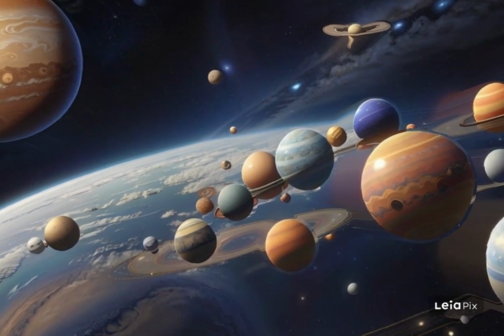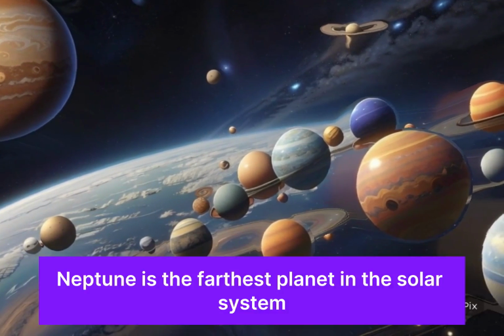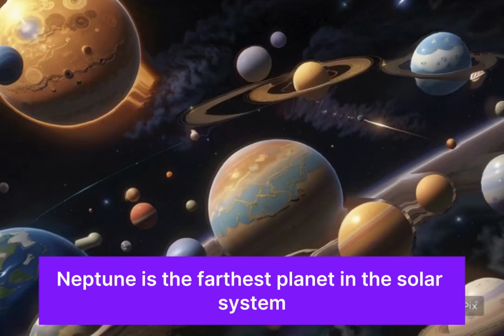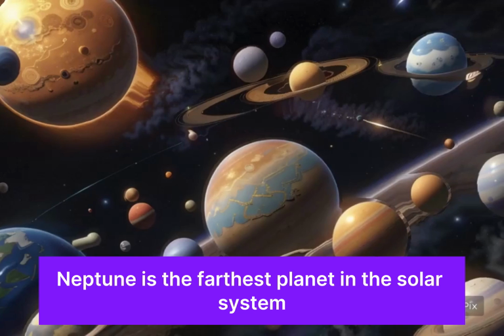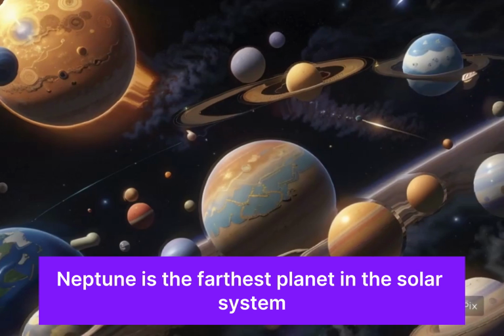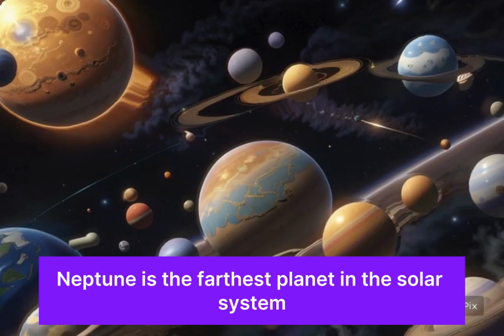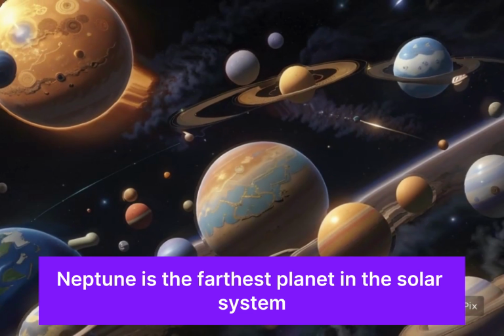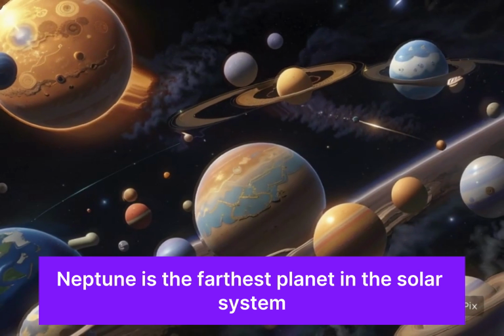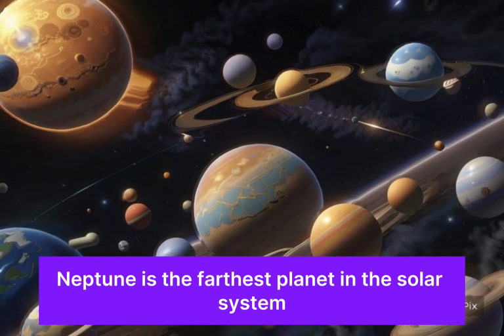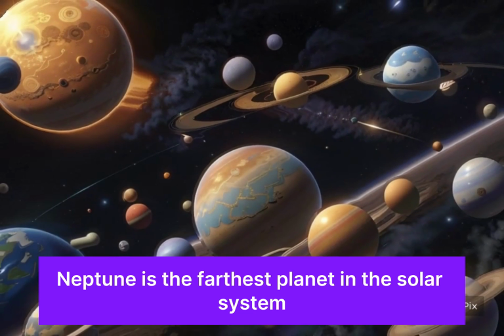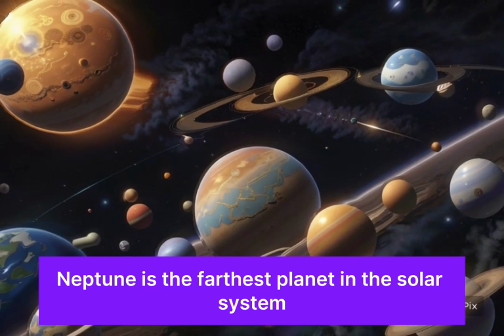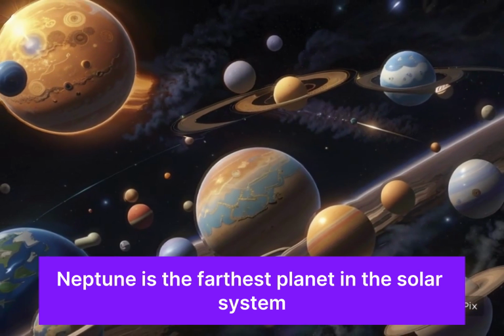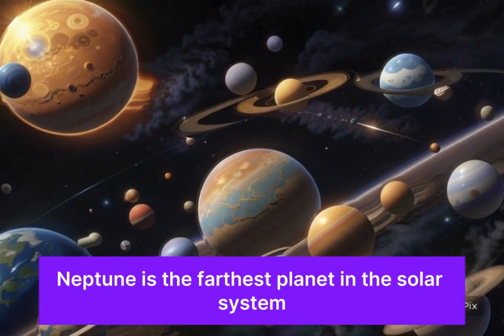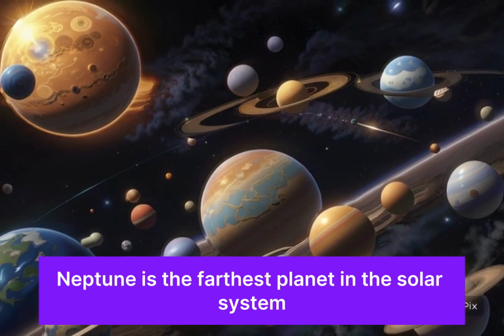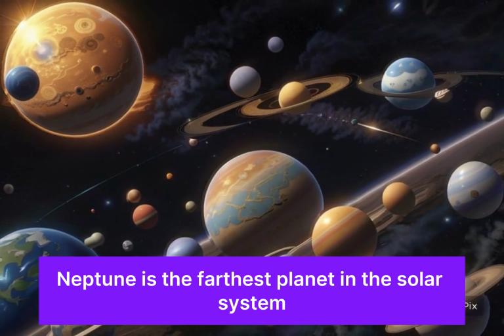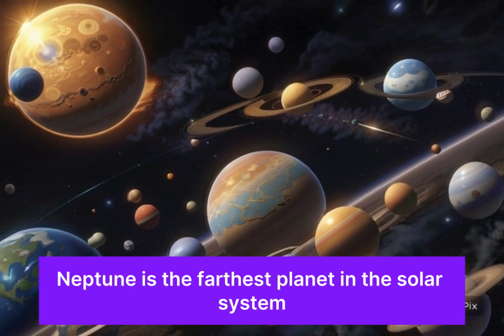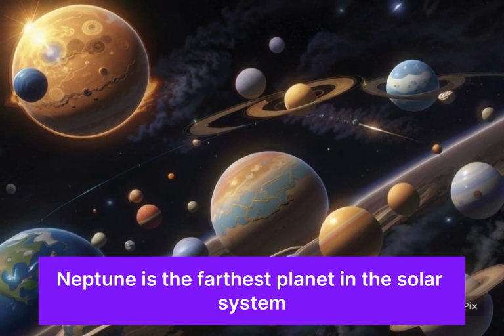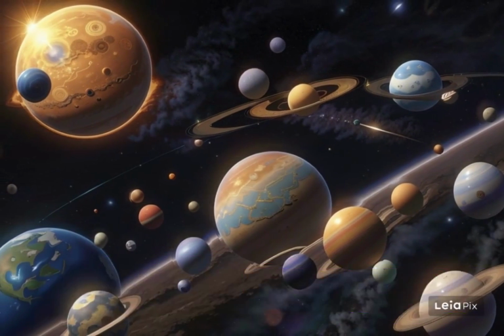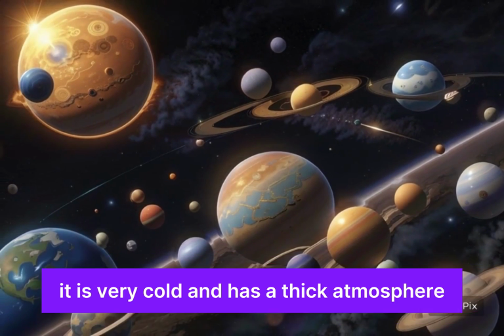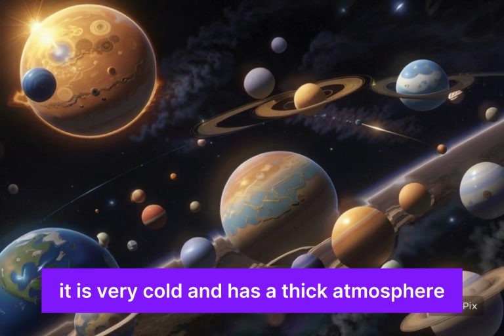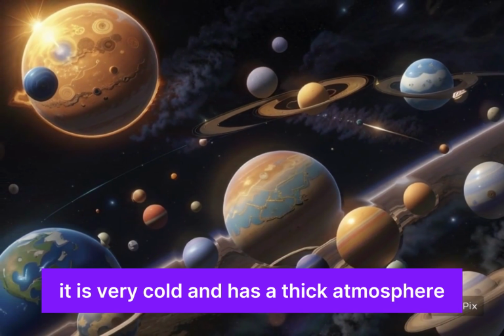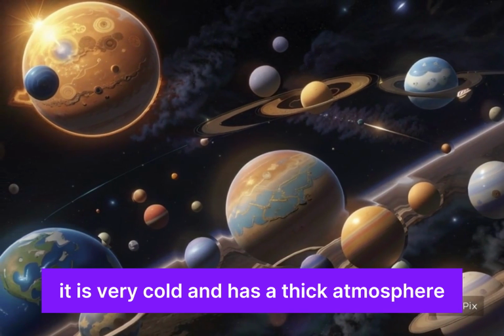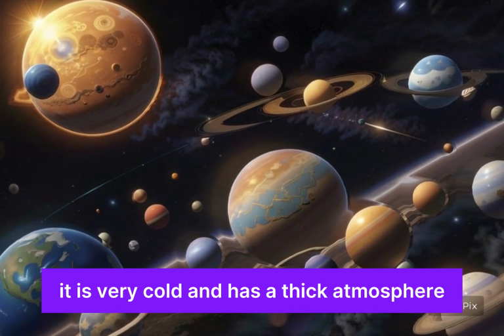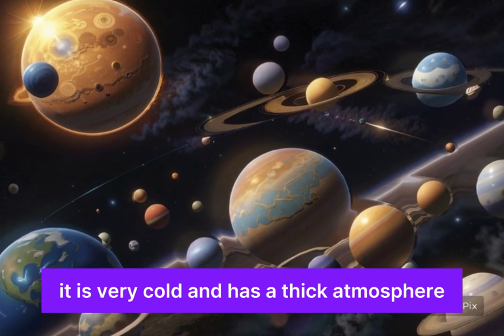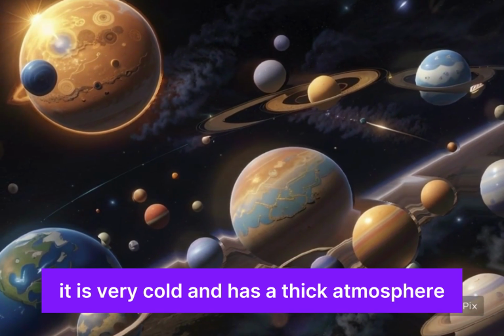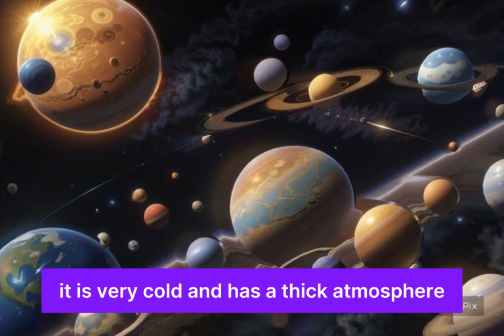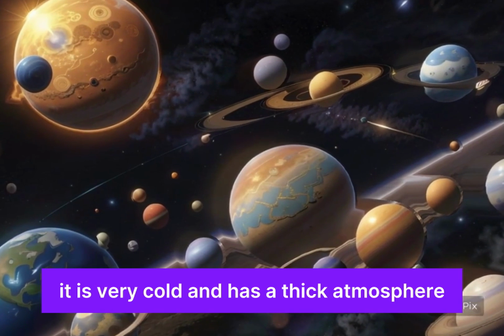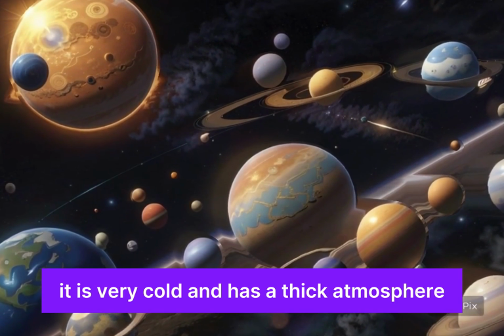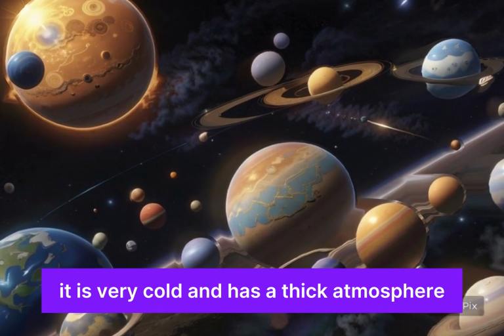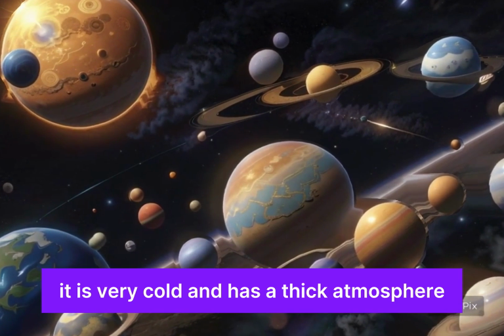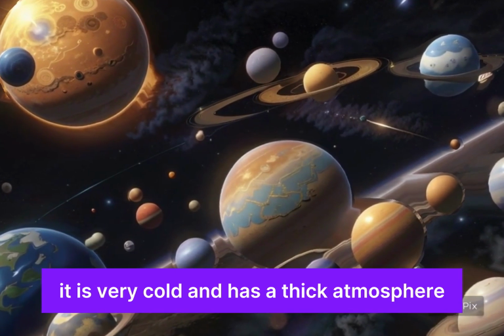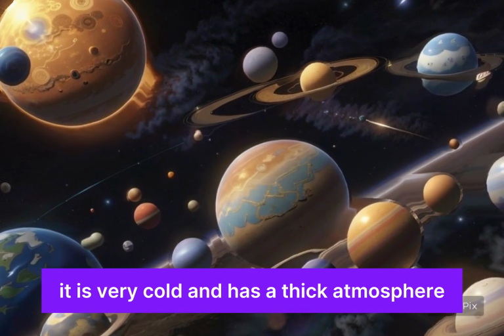Neptune is the farthest planet in the solar system. It is very cold and has a thick atmosphere.